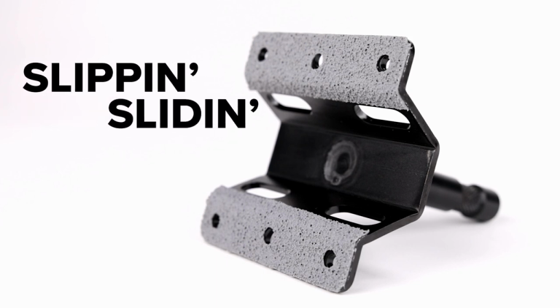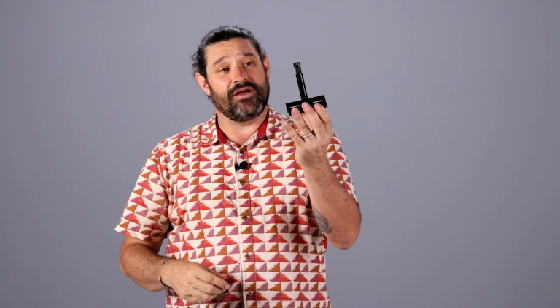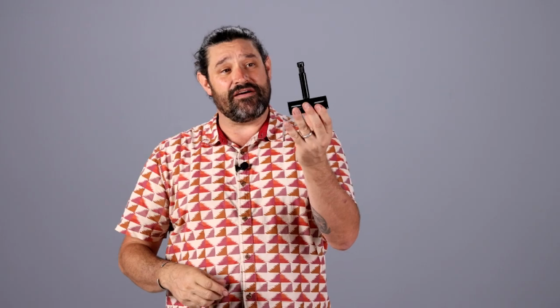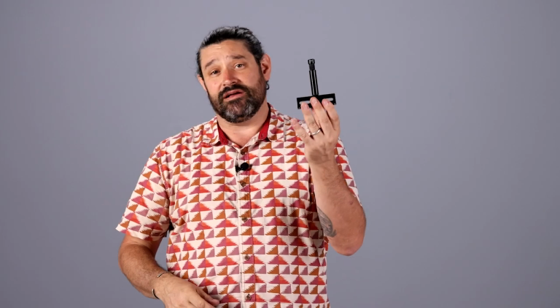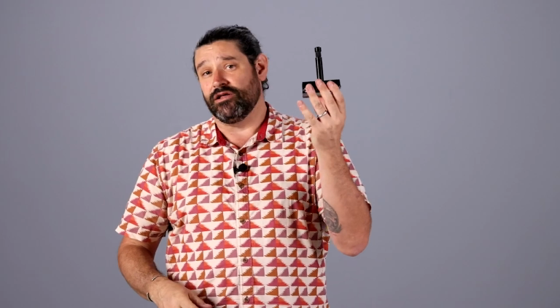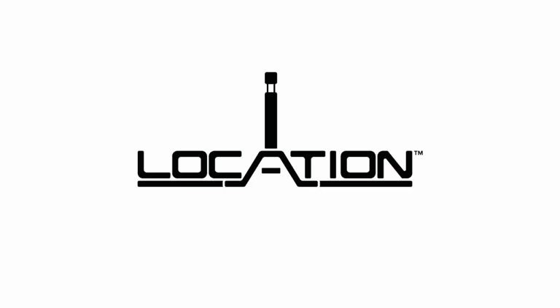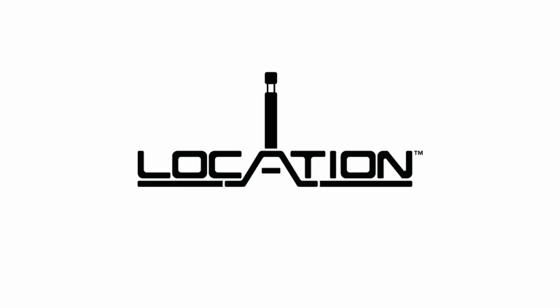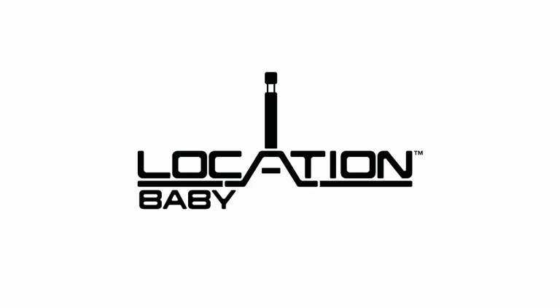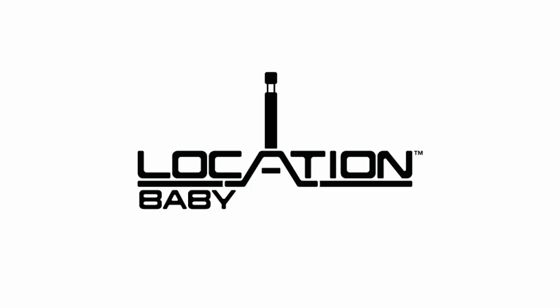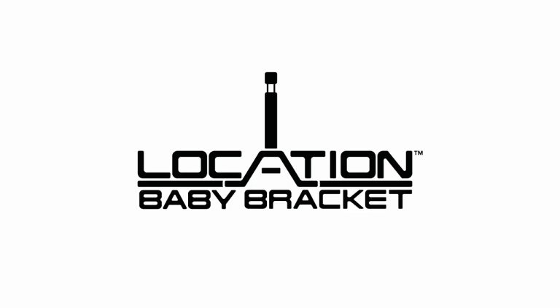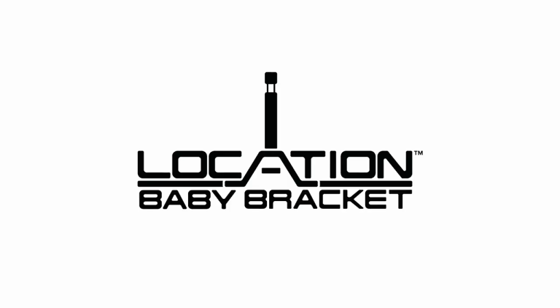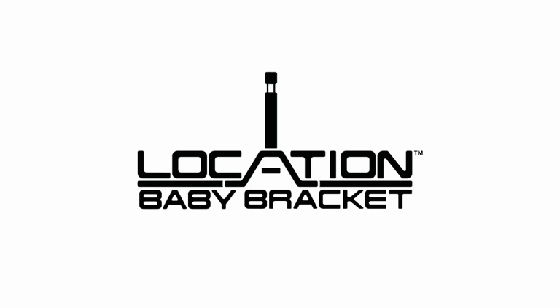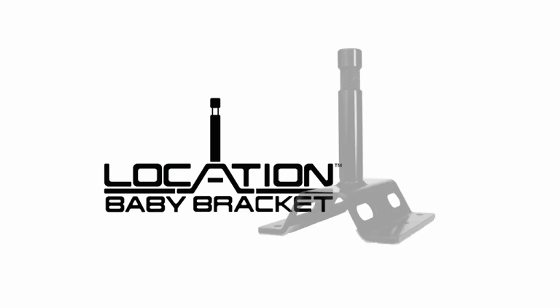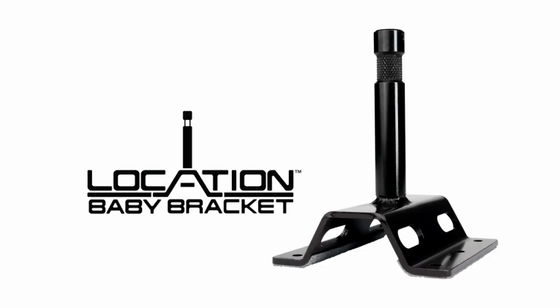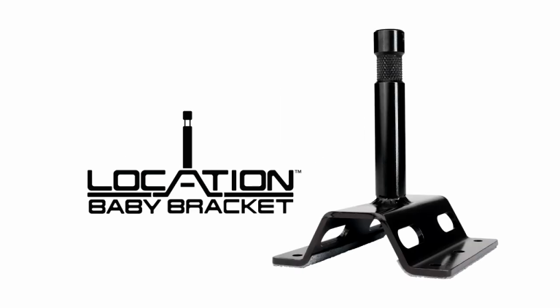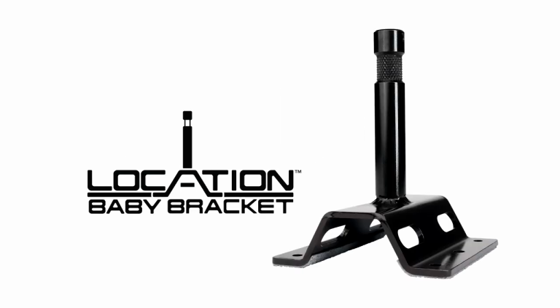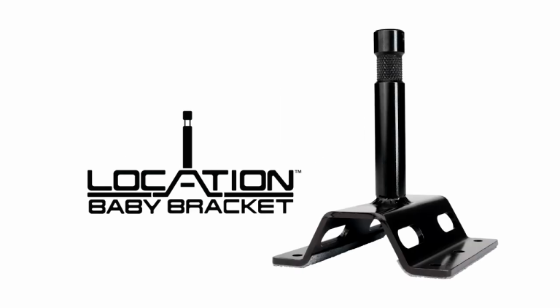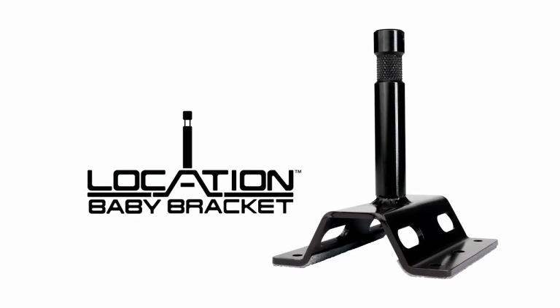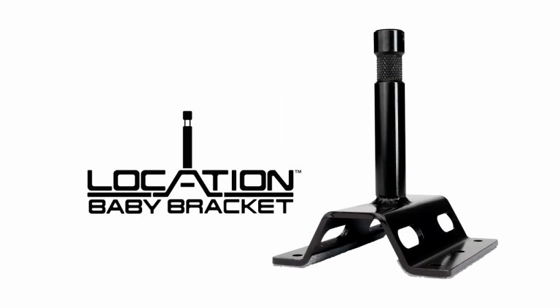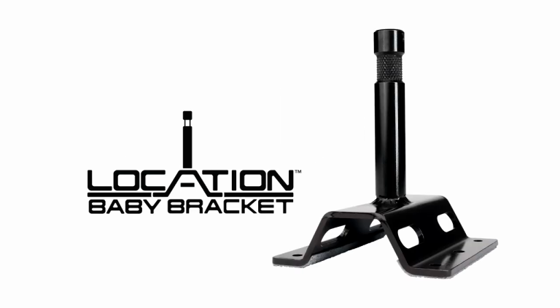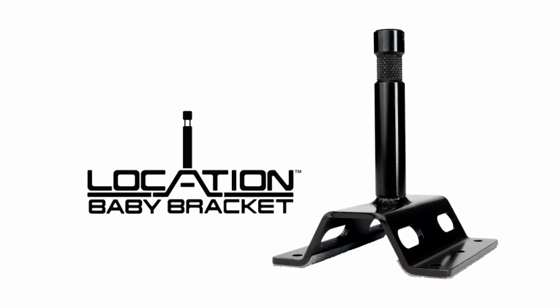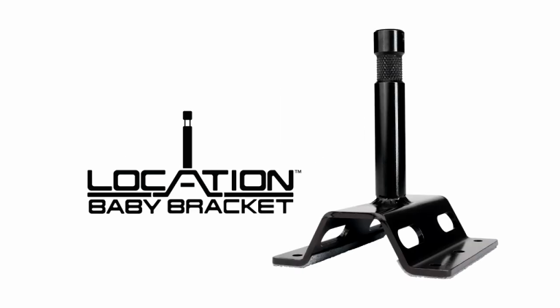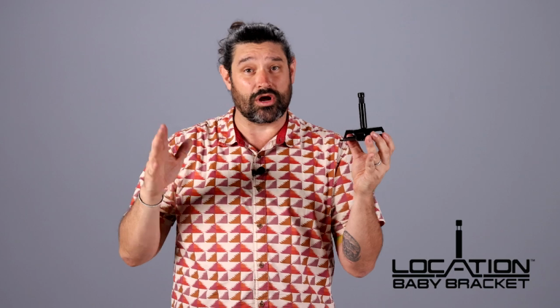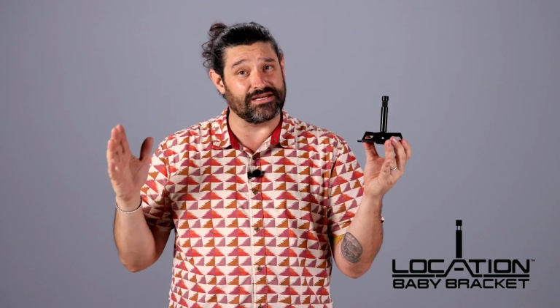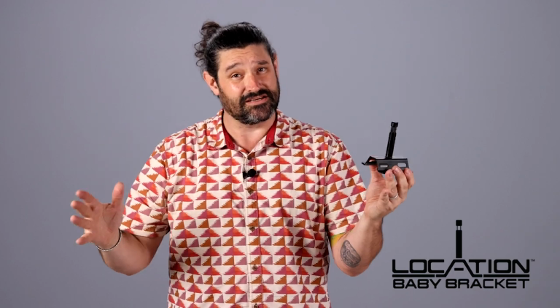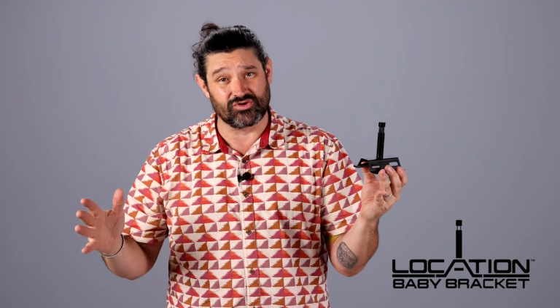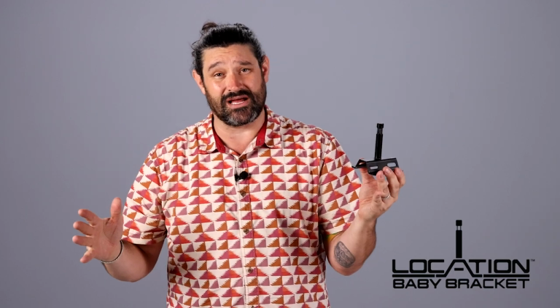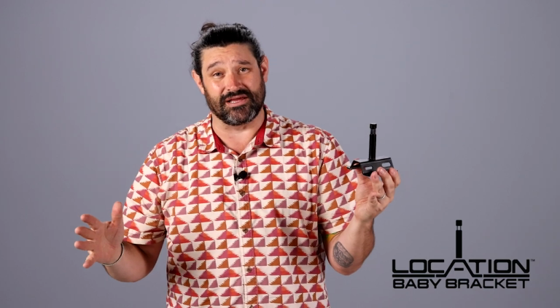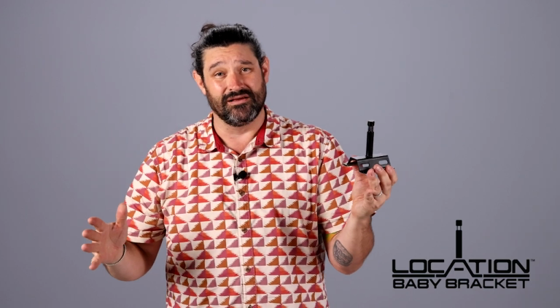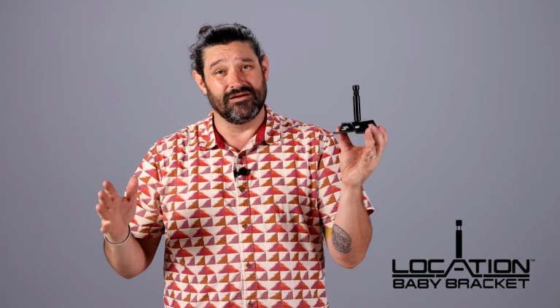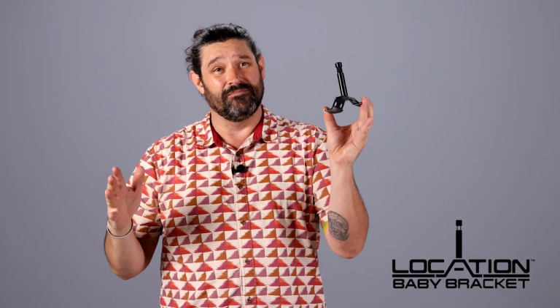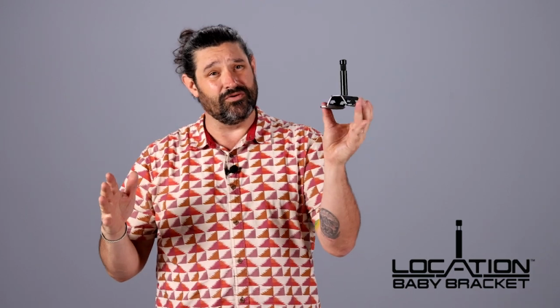There you have it — Location Baby Bracket. Get it from your favorite Matthews dealer or contact us directly. Boom!